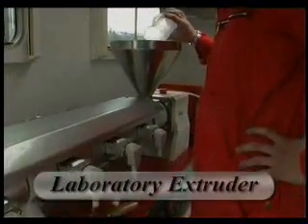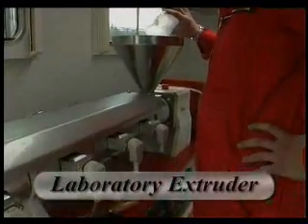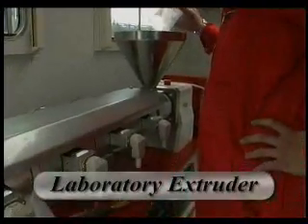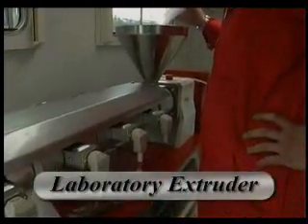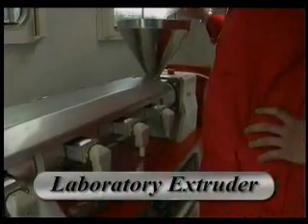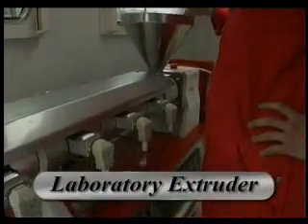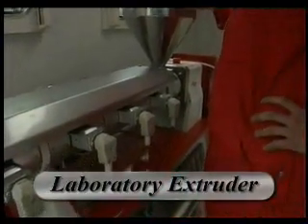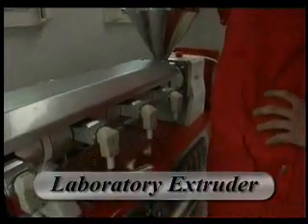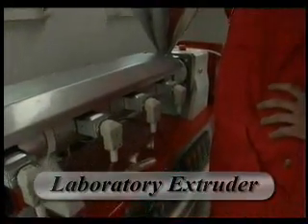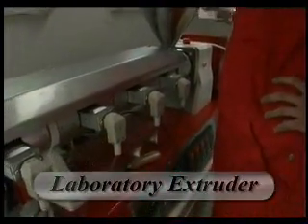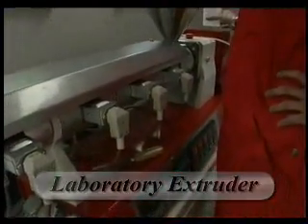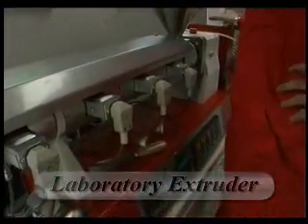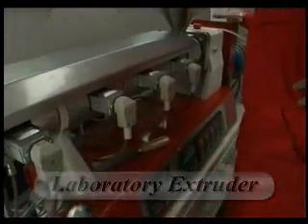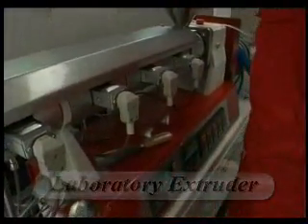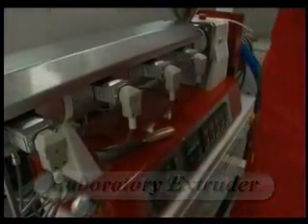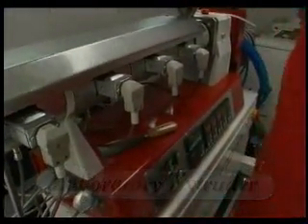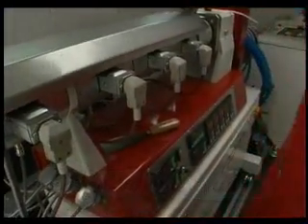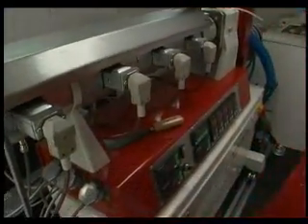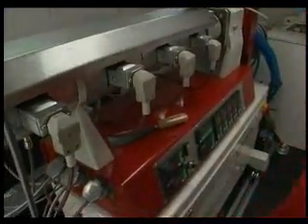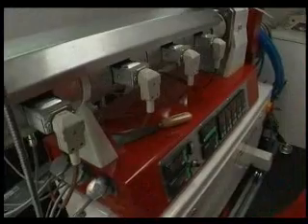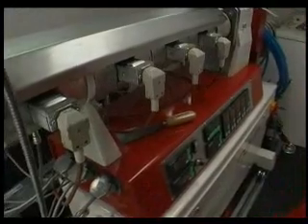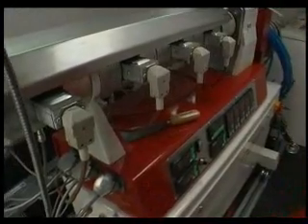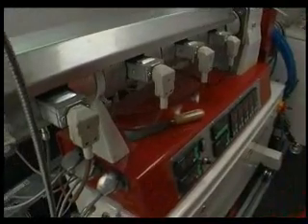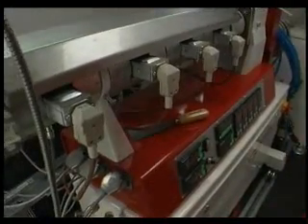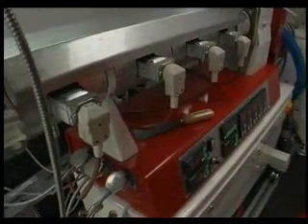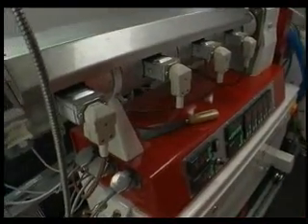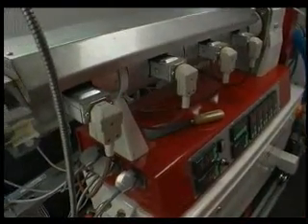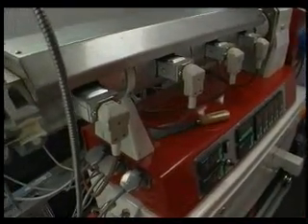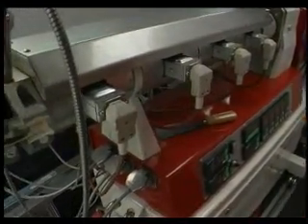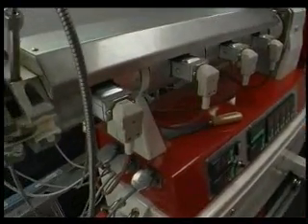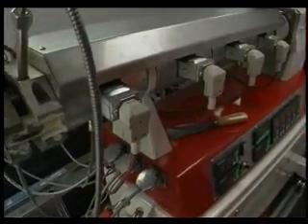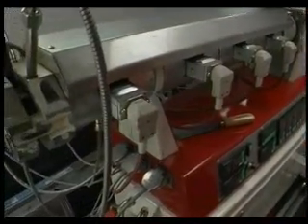When the extruder has reached its required temperature, the extruding of the sample can take place.